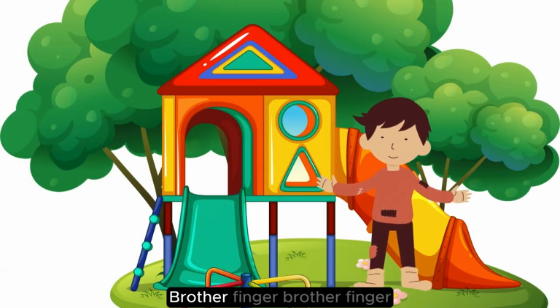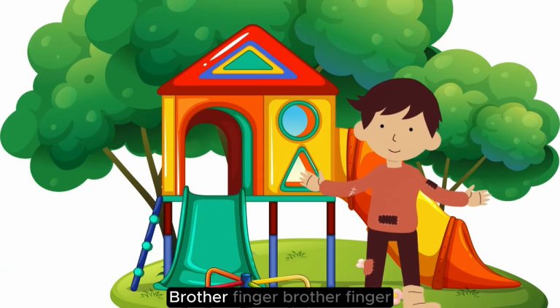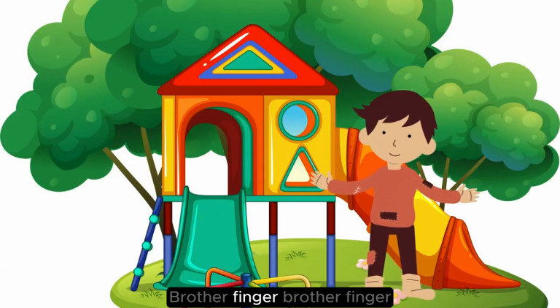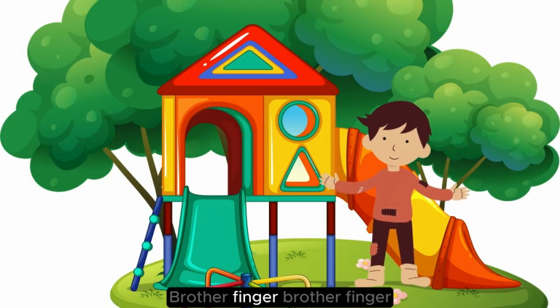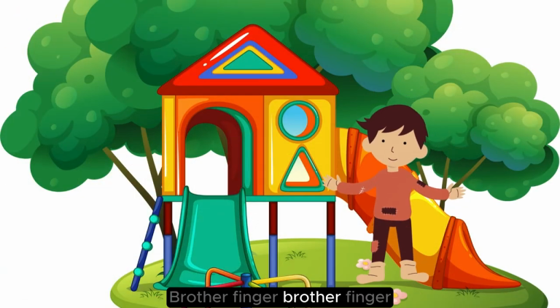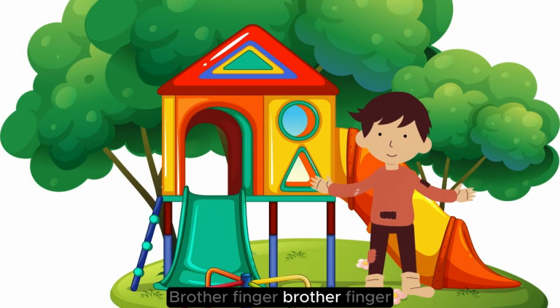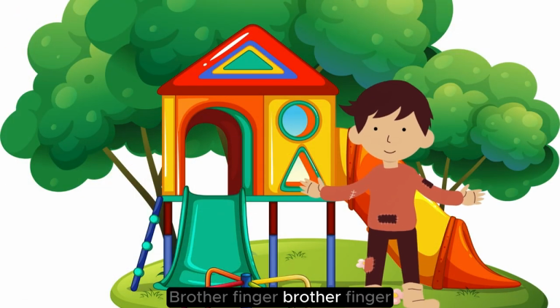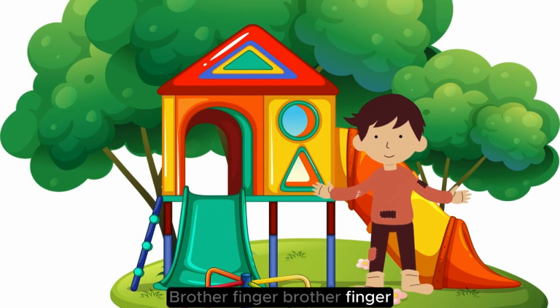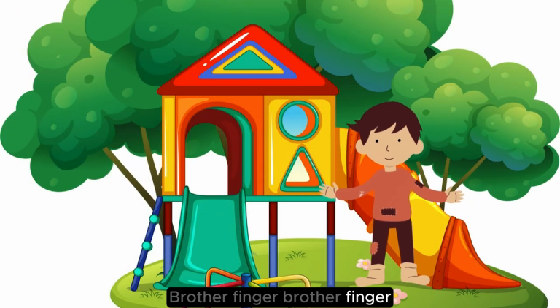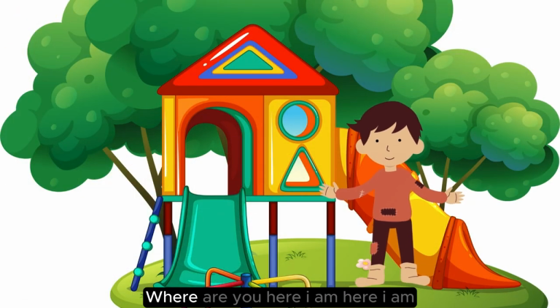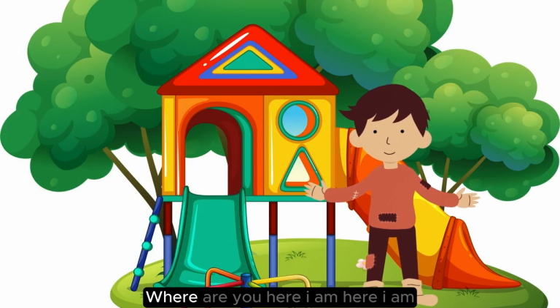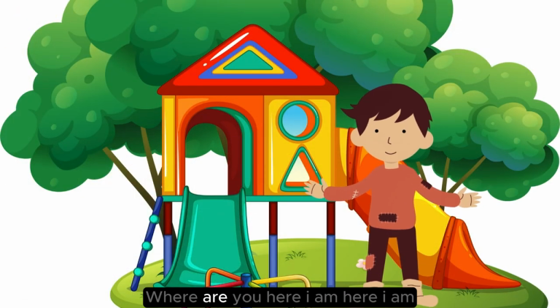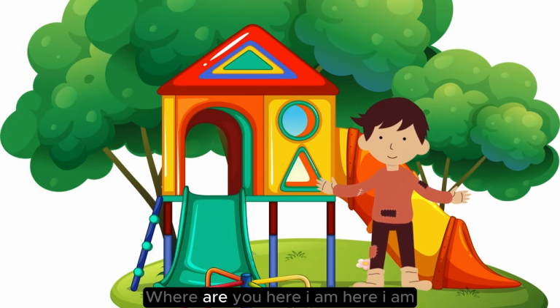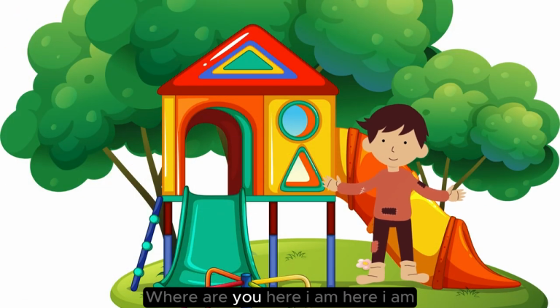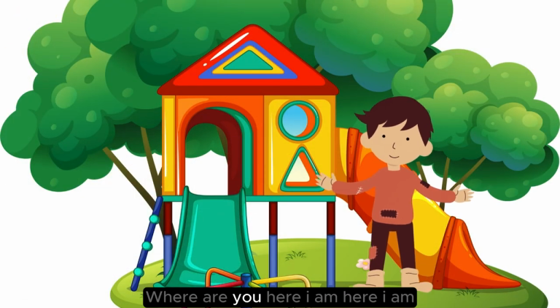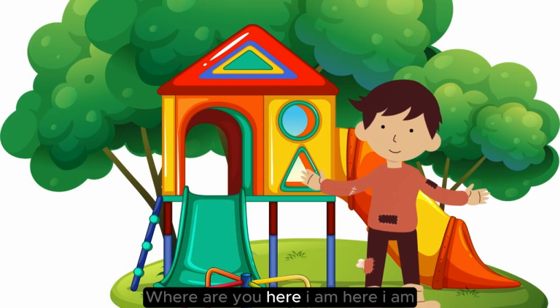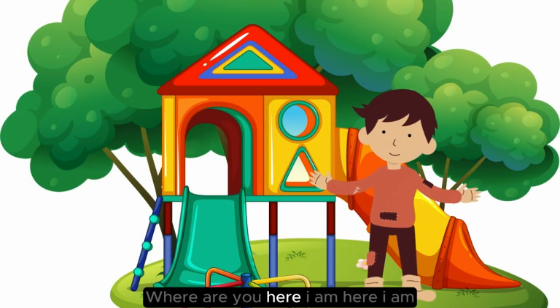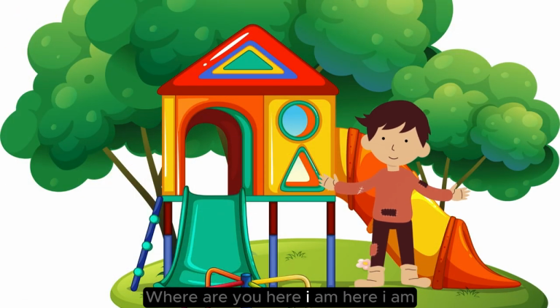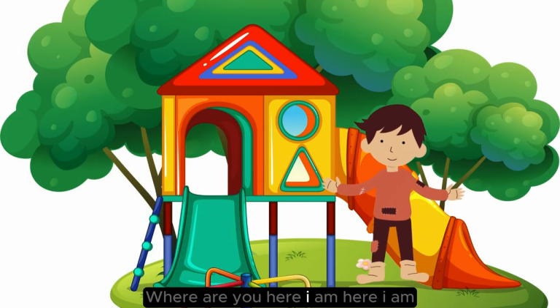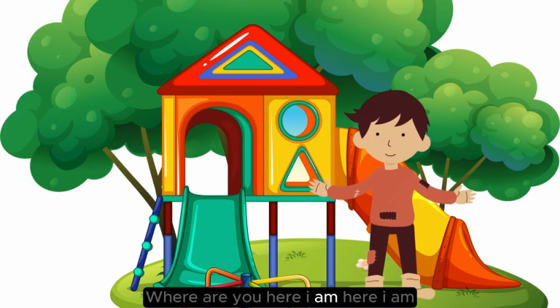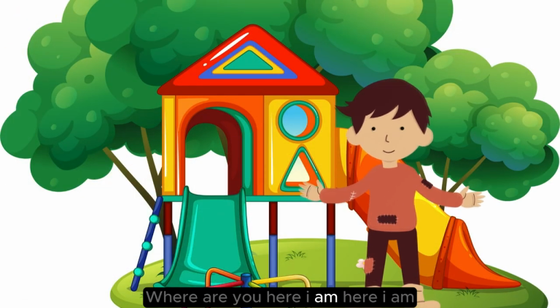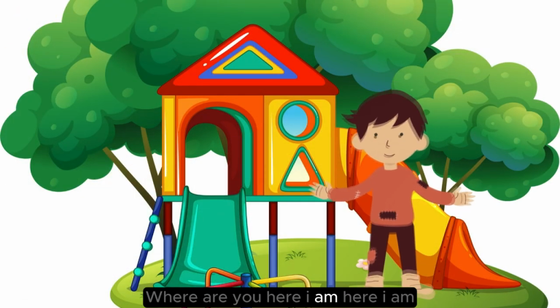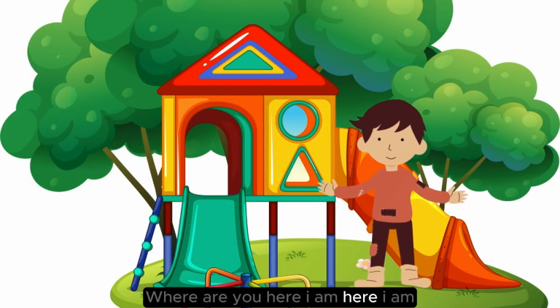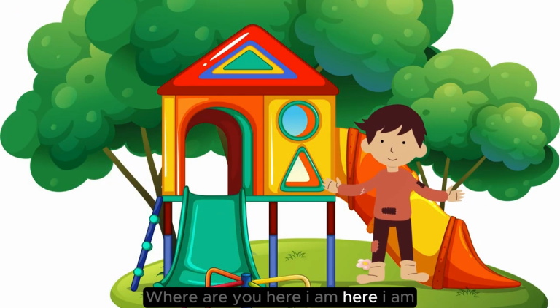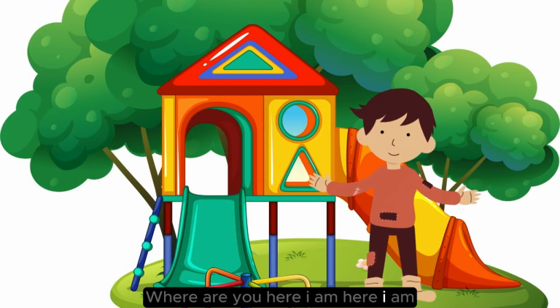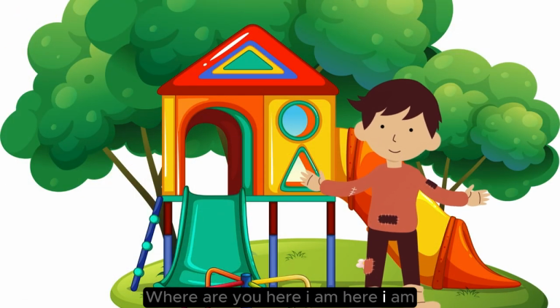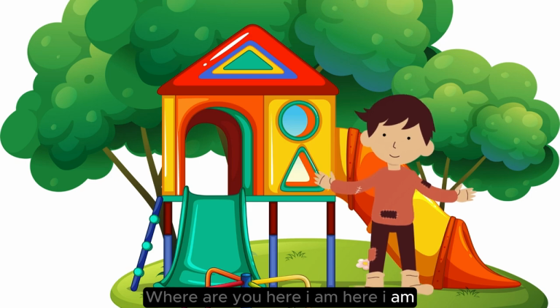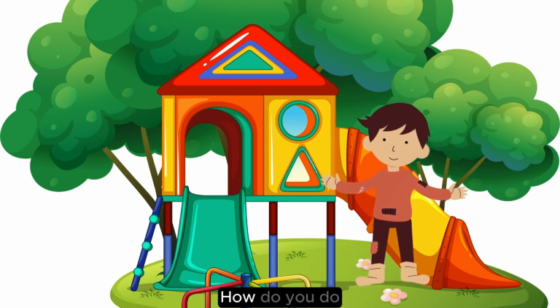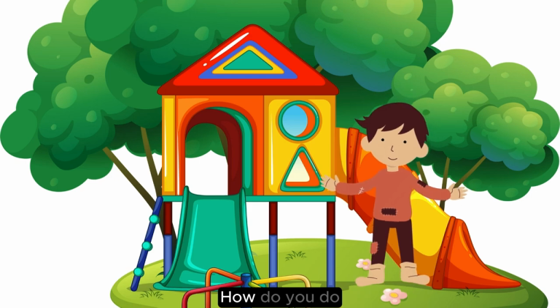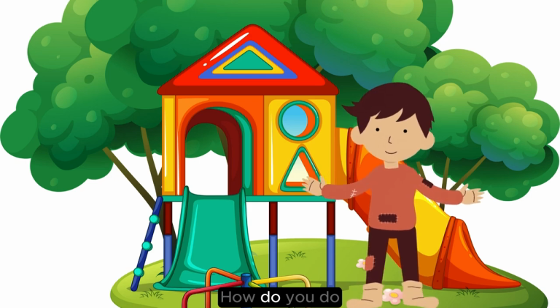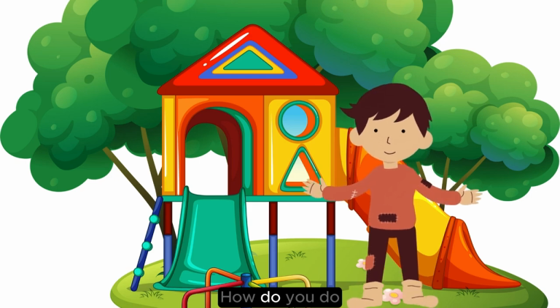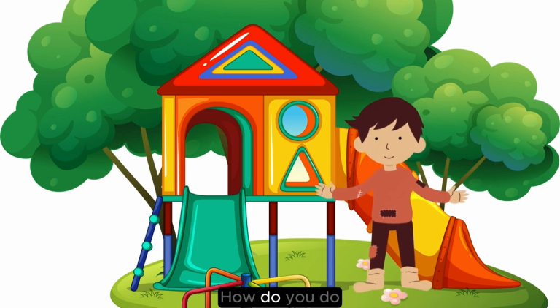Mother Finger, Father Finger, where are you? Here I am, here I am, how do you do?